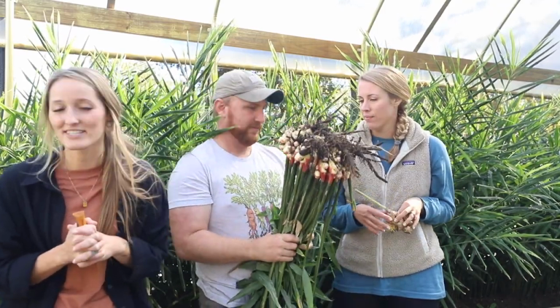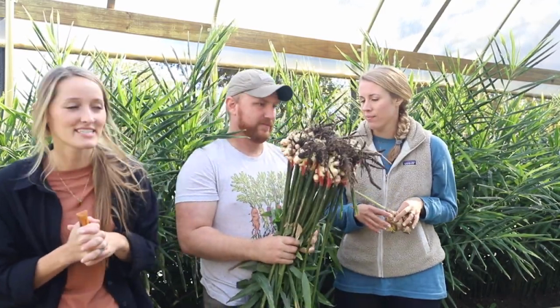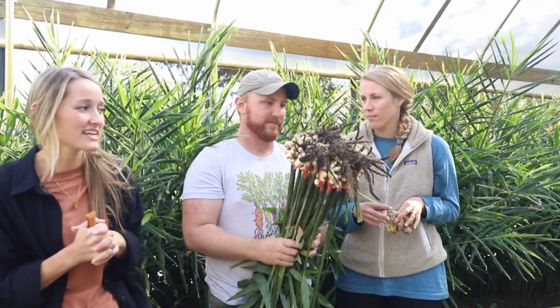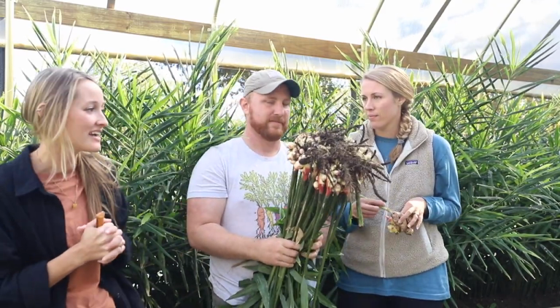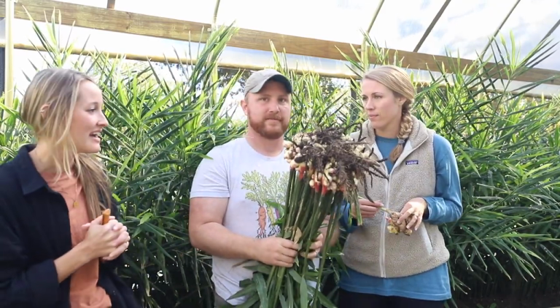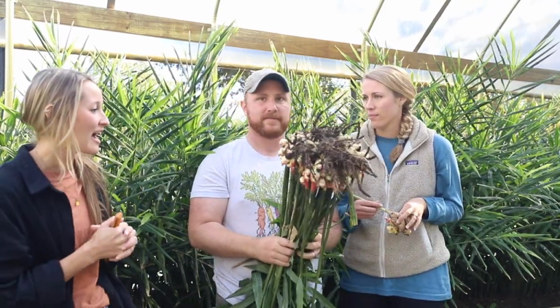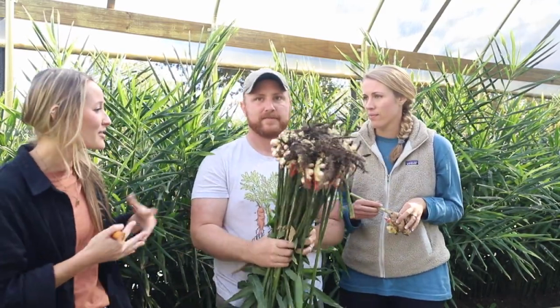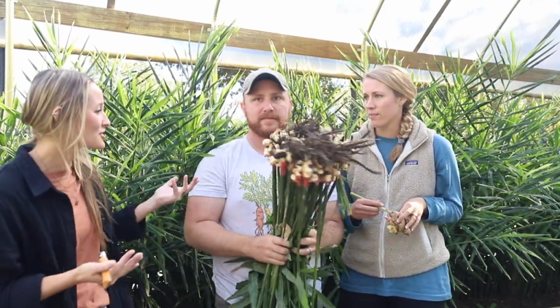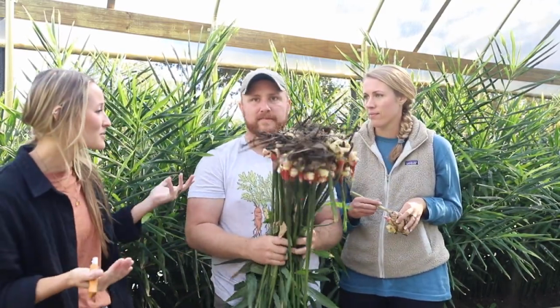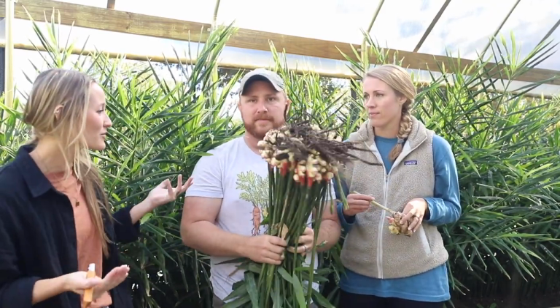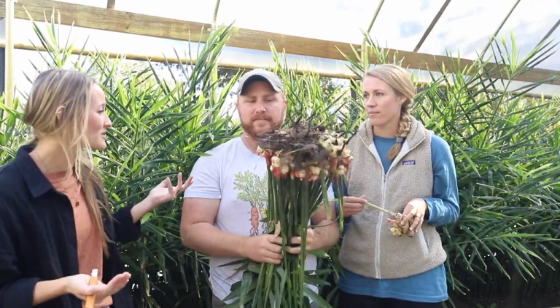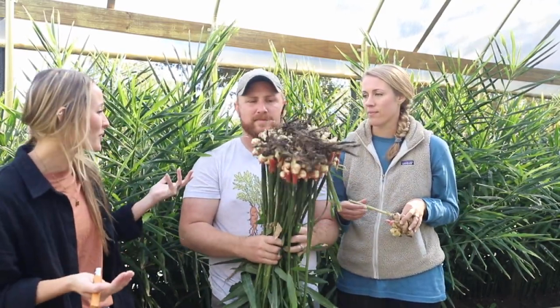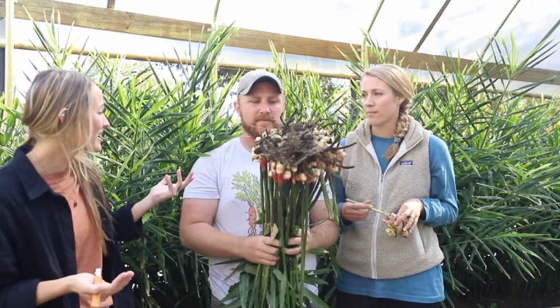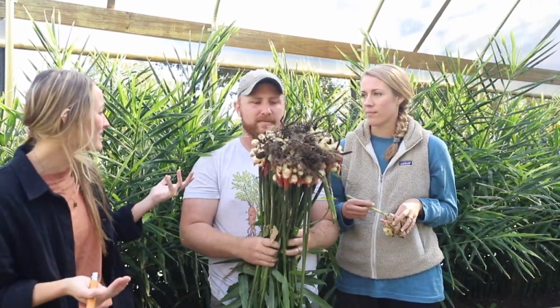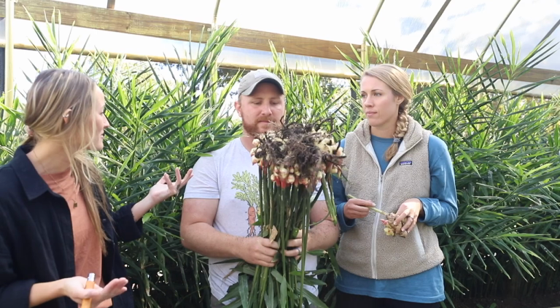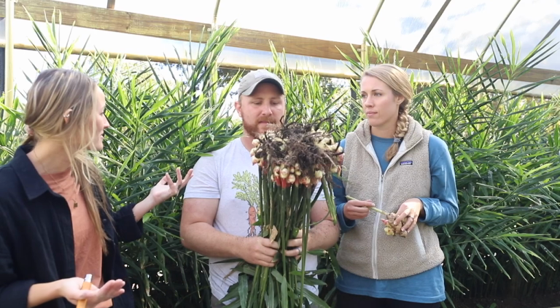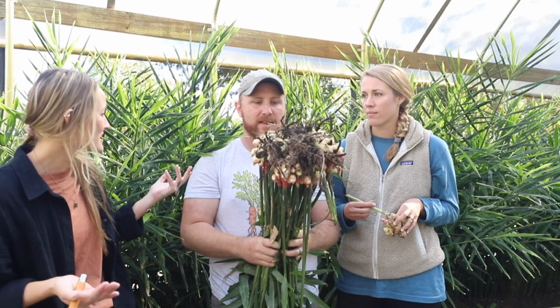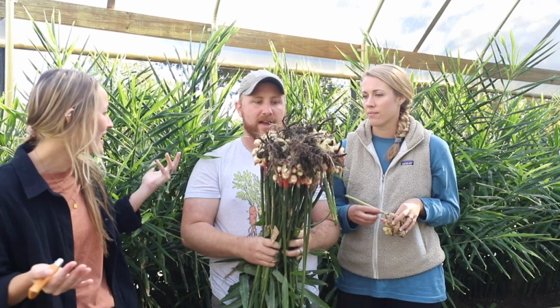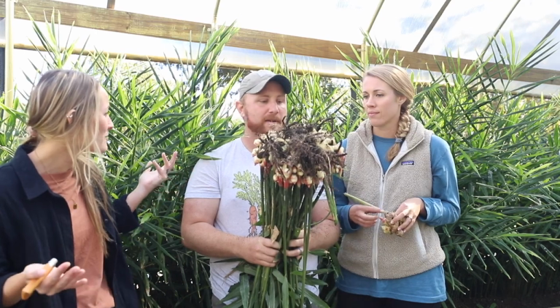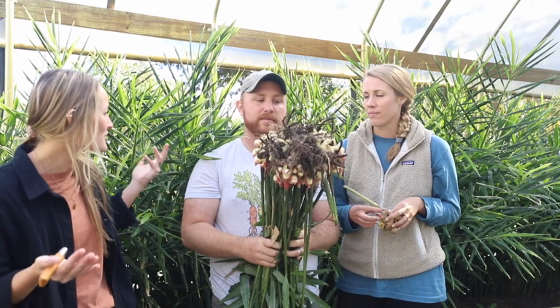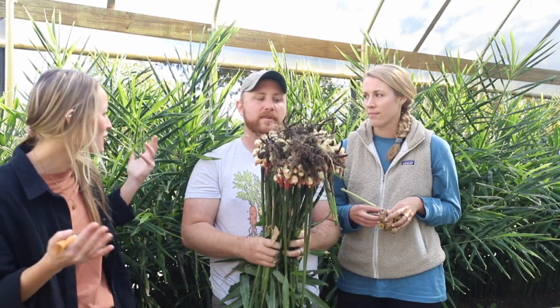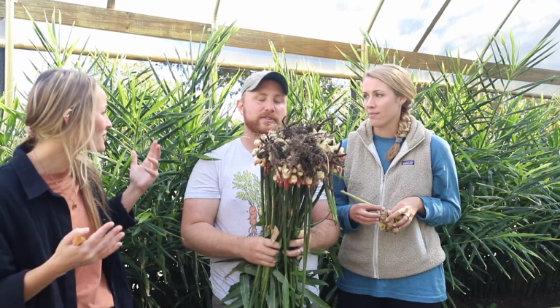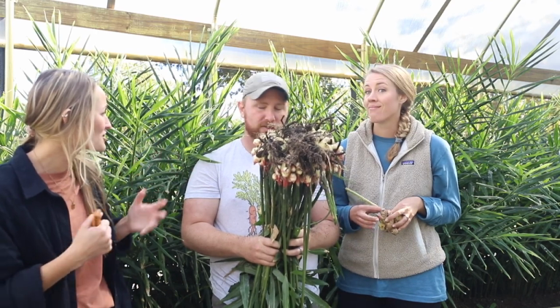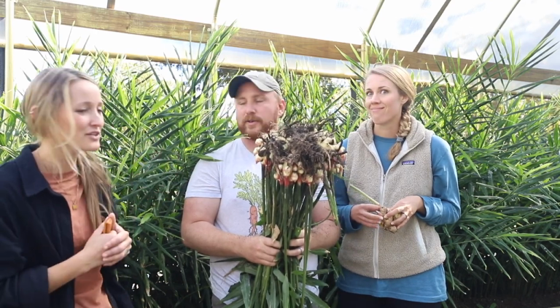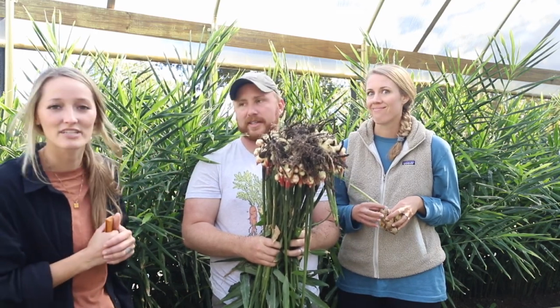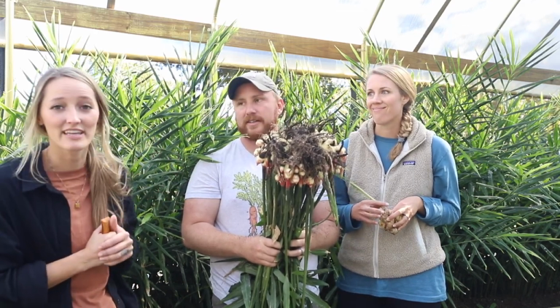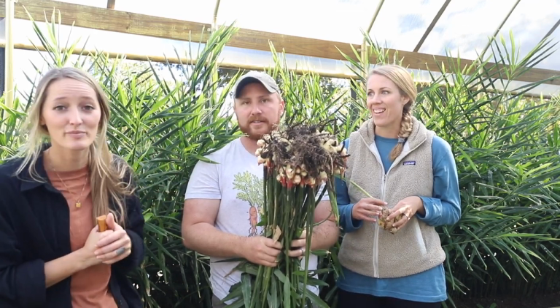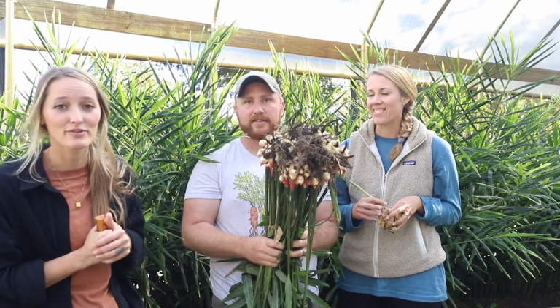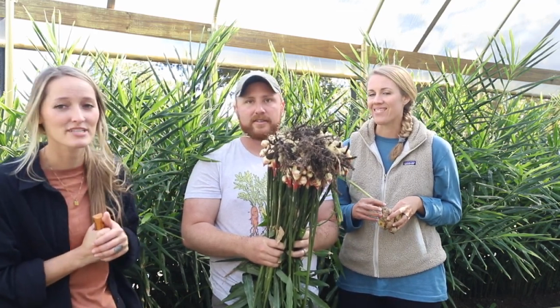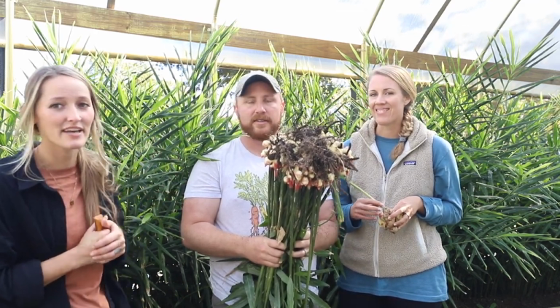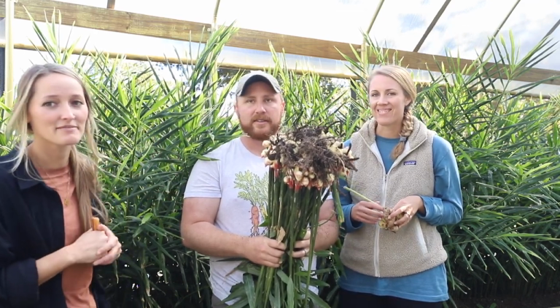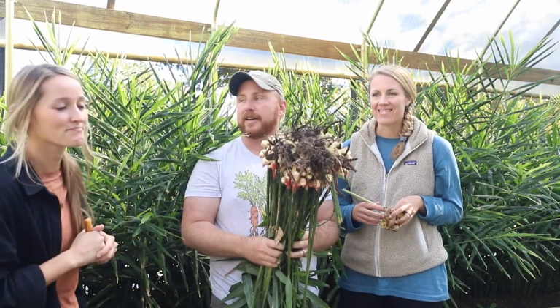Now we're going to move into harvesting all of this — that'll be a time-lapse so you guys can see how much there is, and then we'll get to weigh it and see how much all this yields. That'll be really exciting.